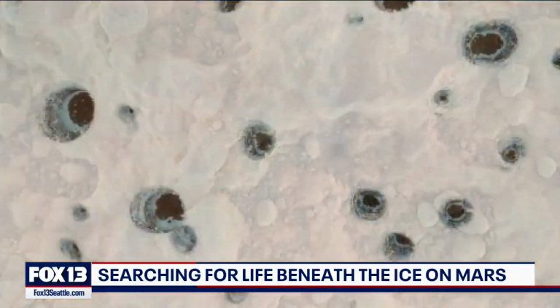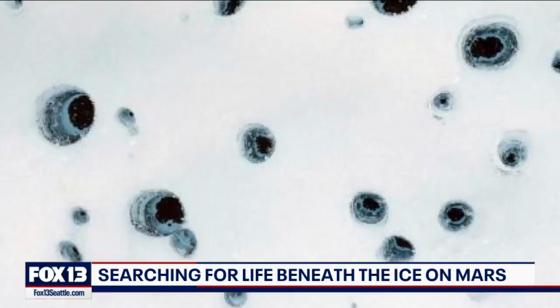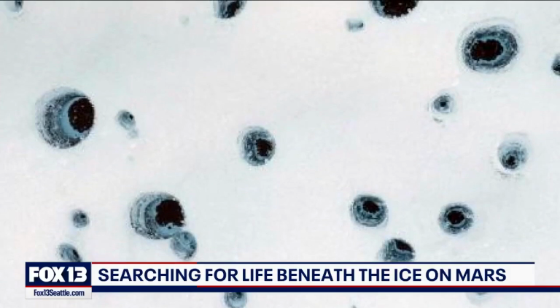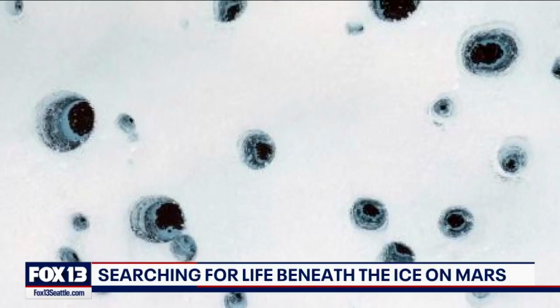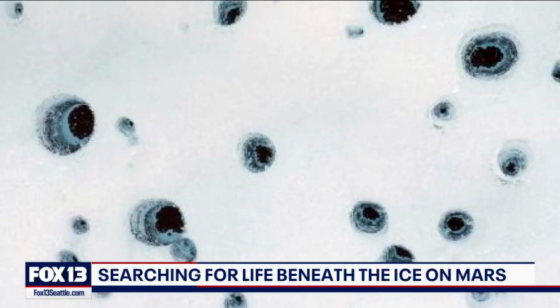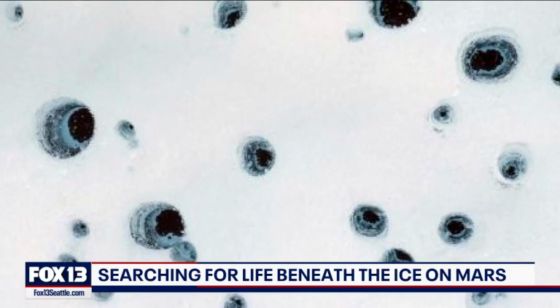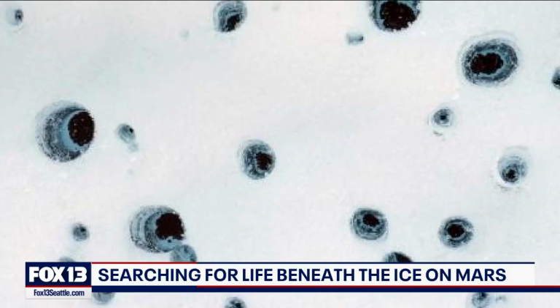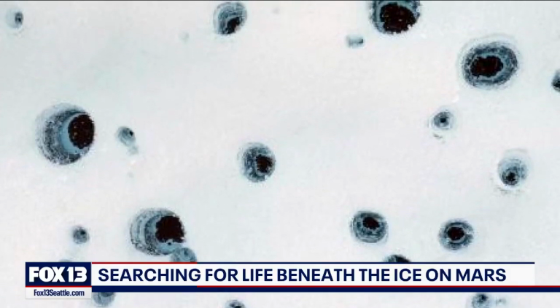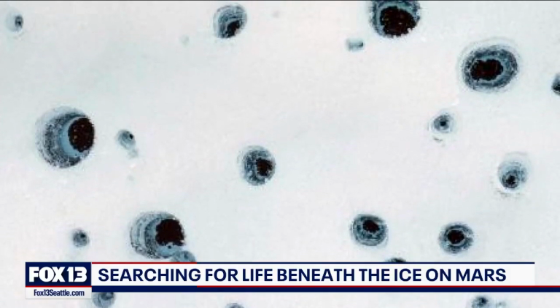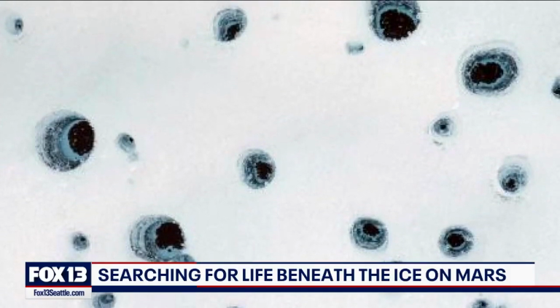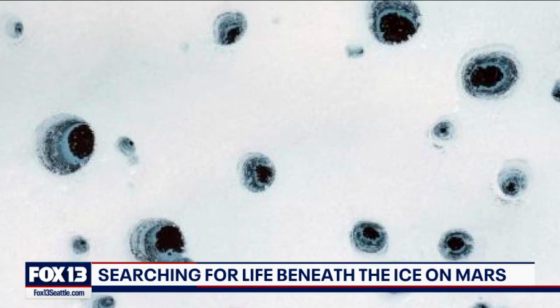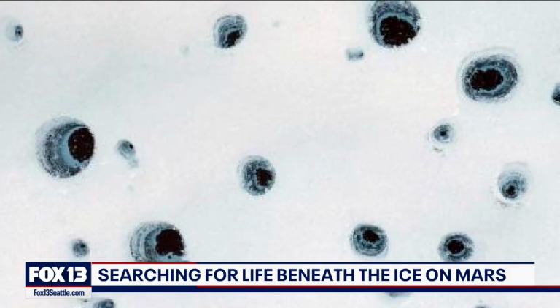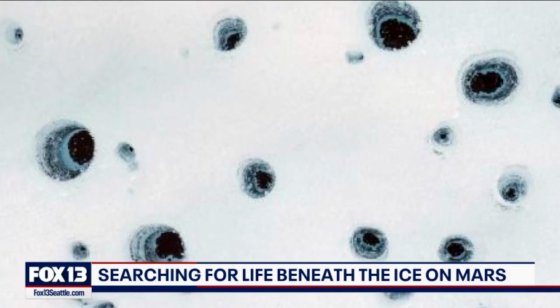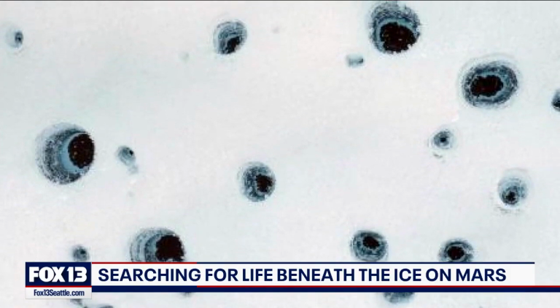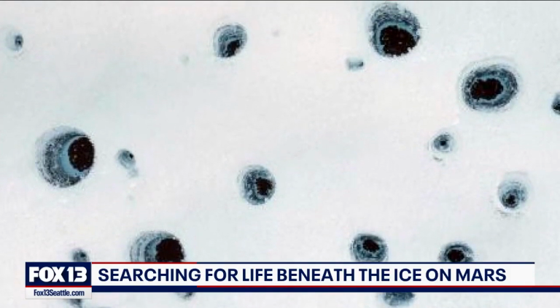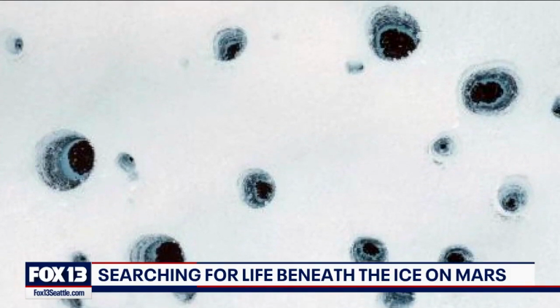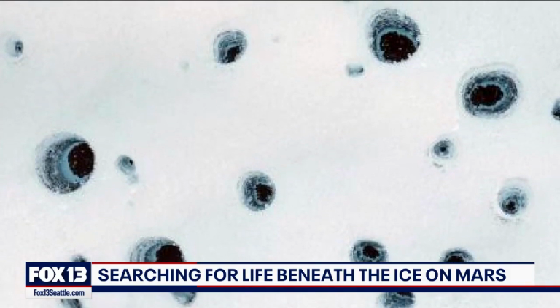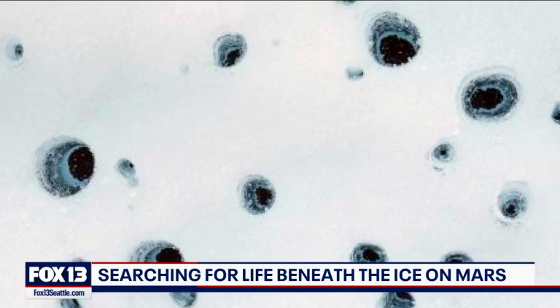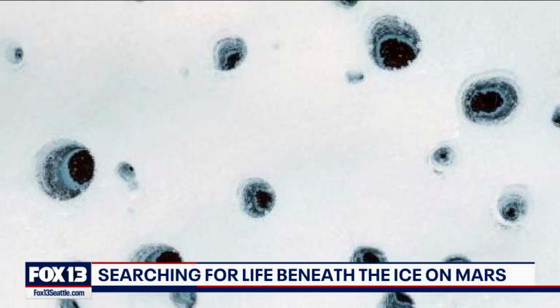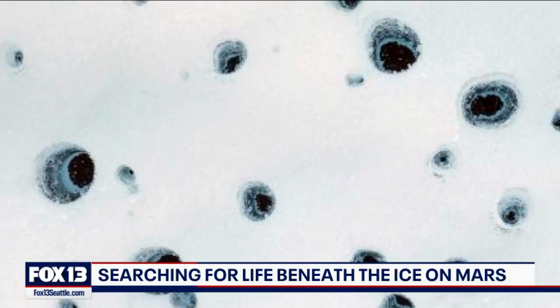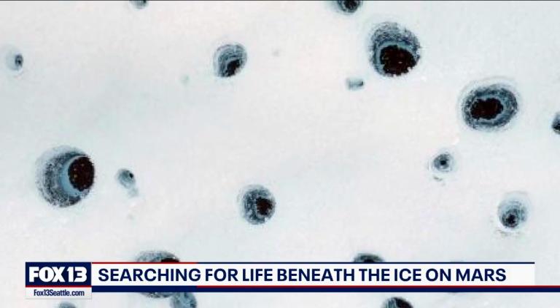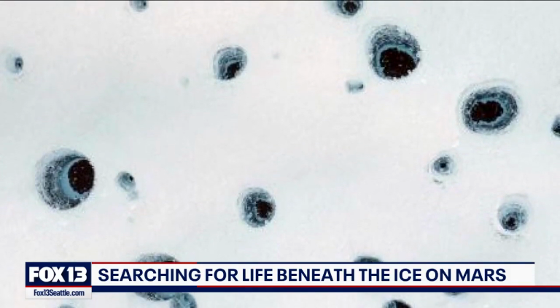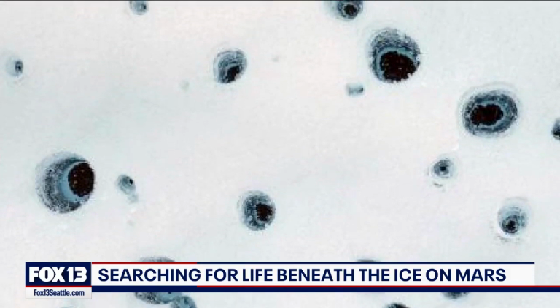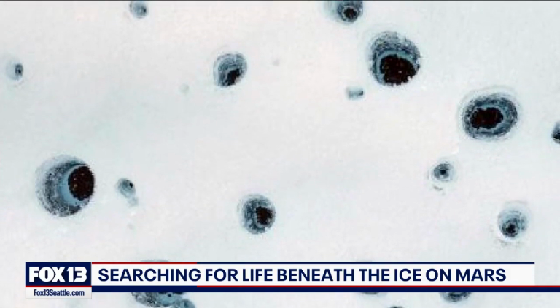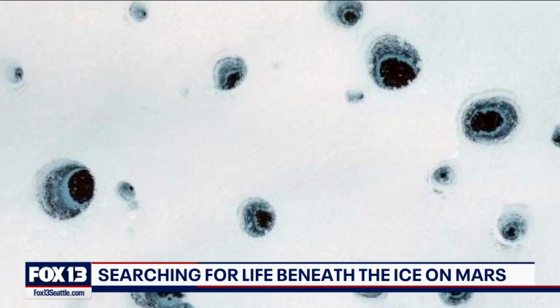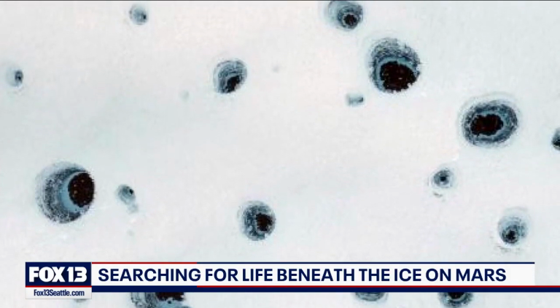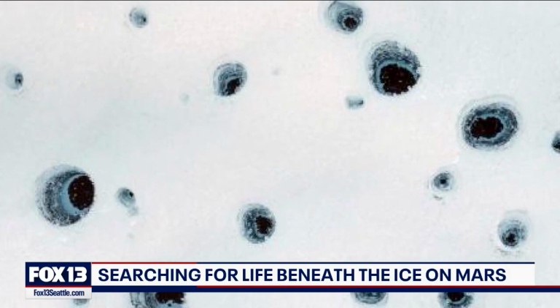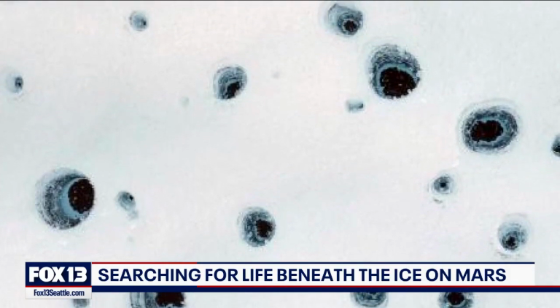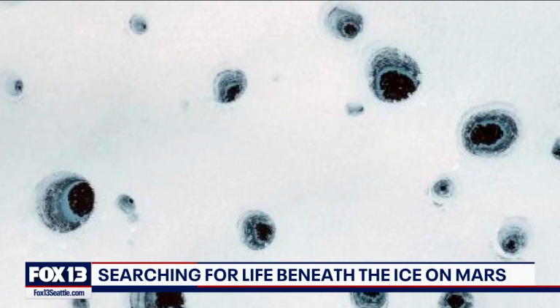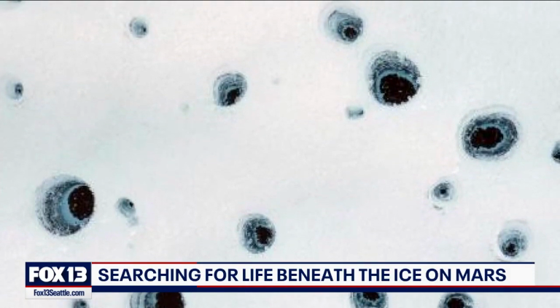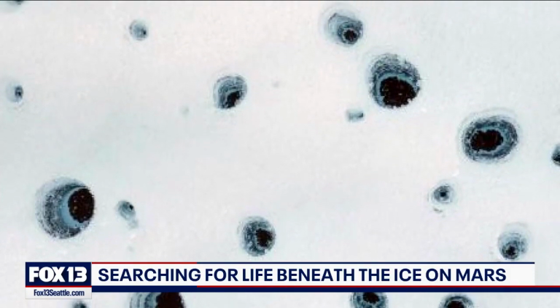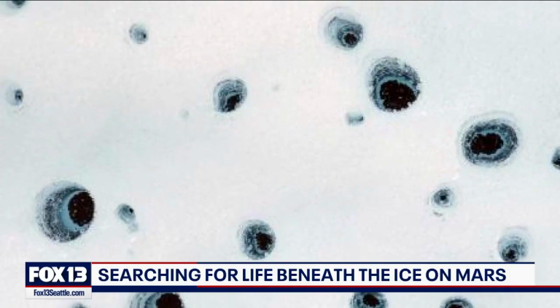Here's what these ice features look like on Earth, and they're teeming with life — we're talking algae, fungi, and bacteria.